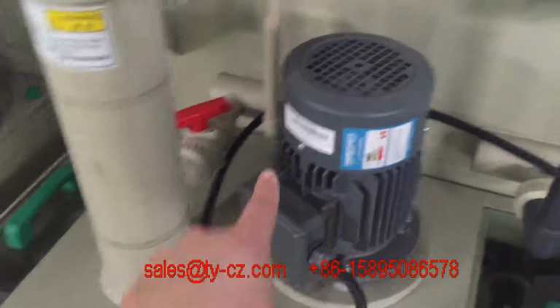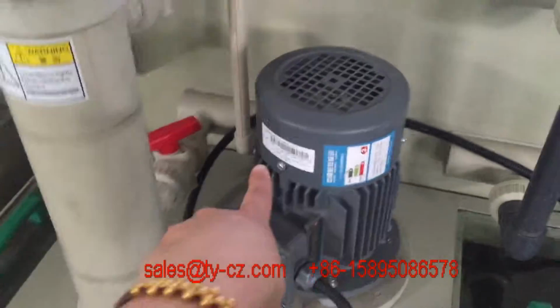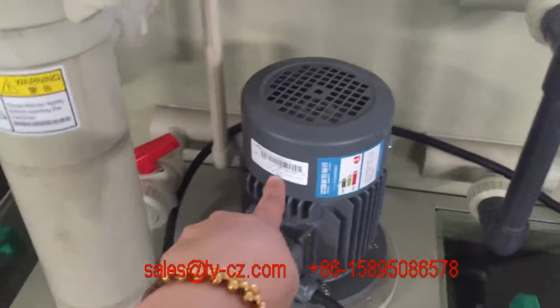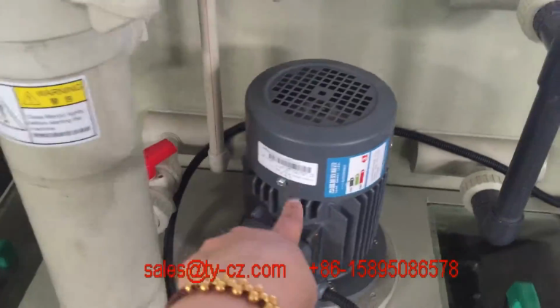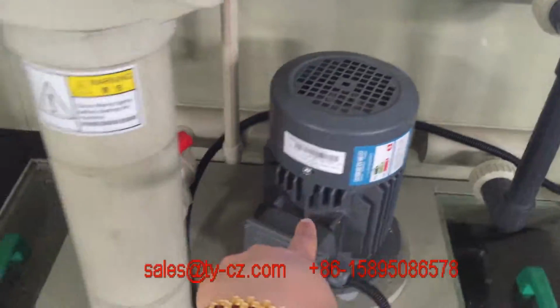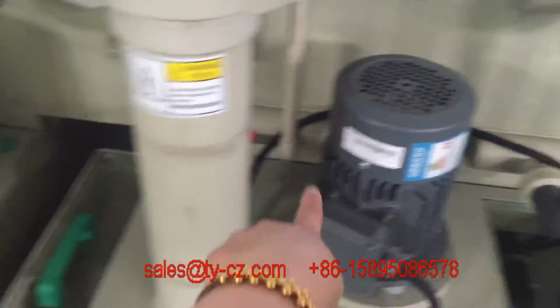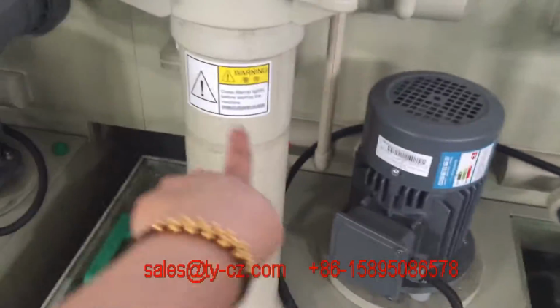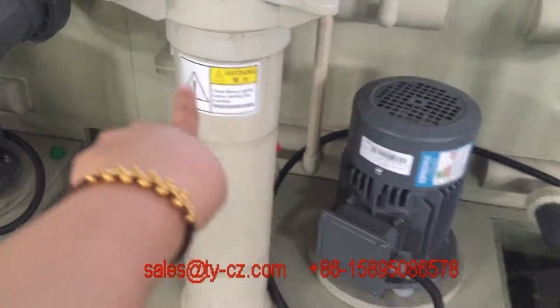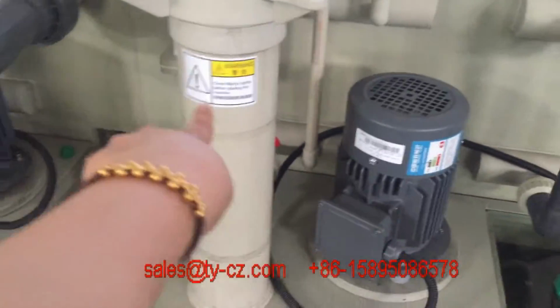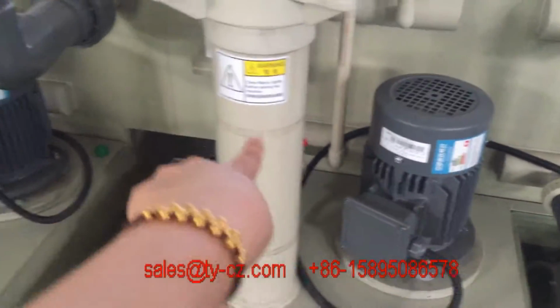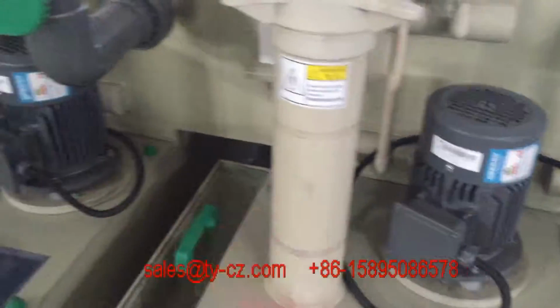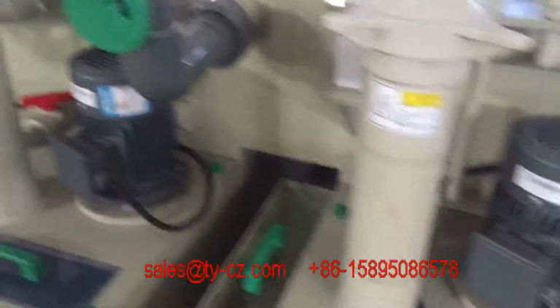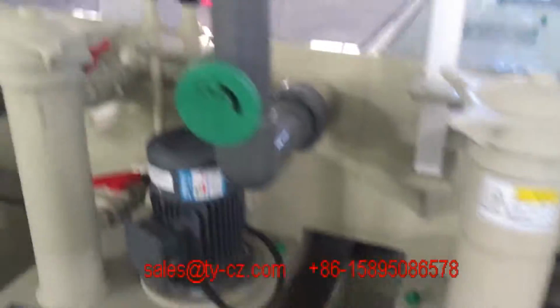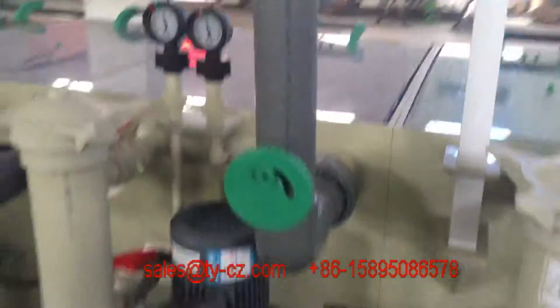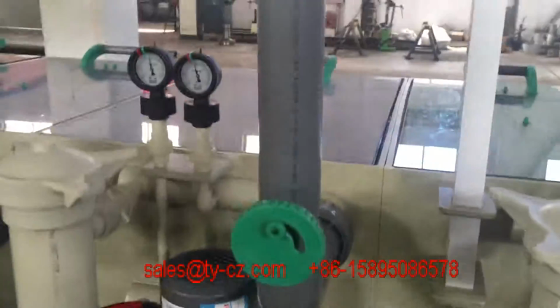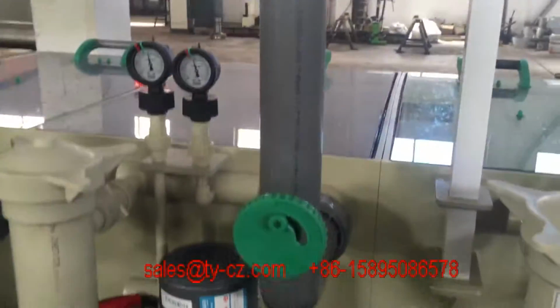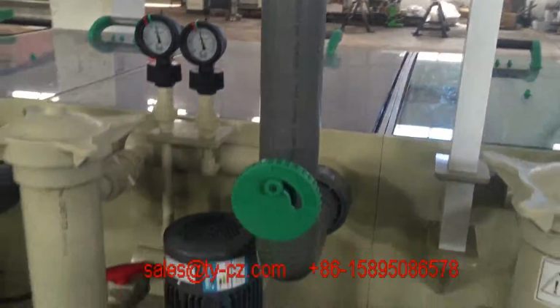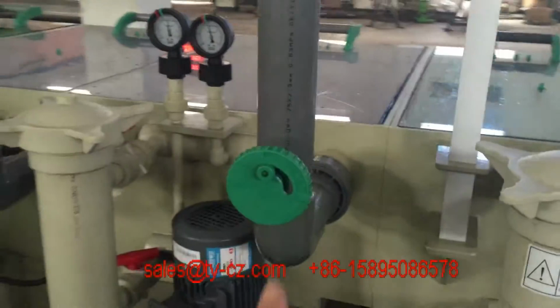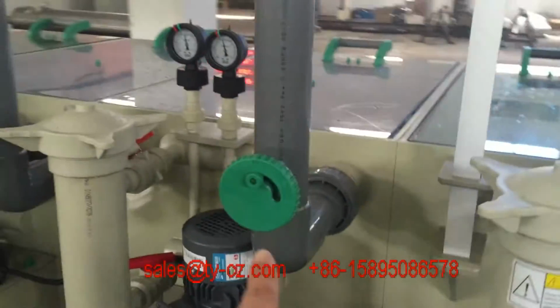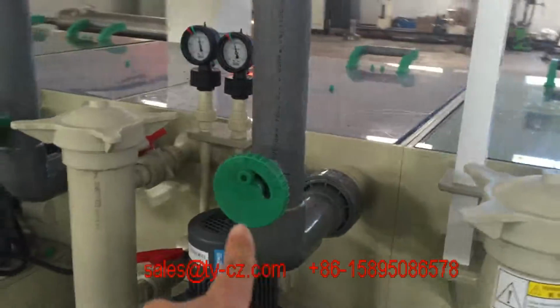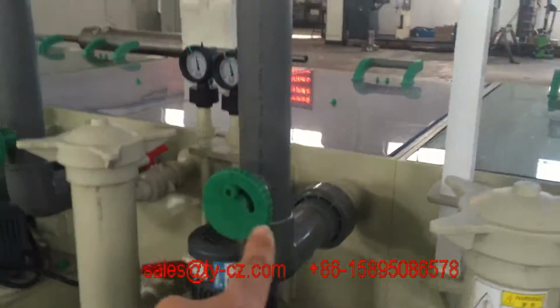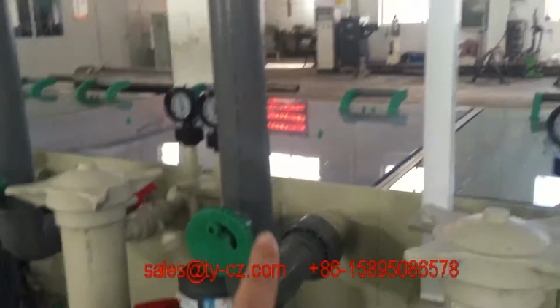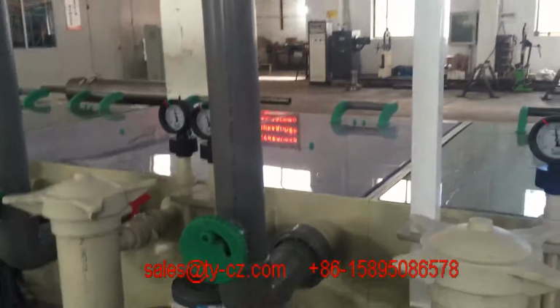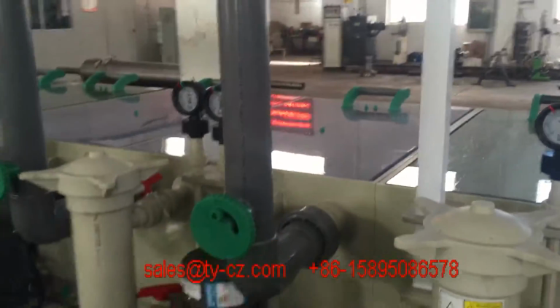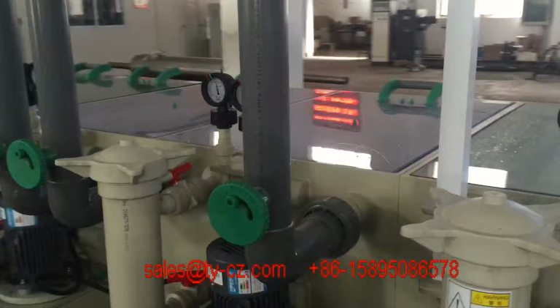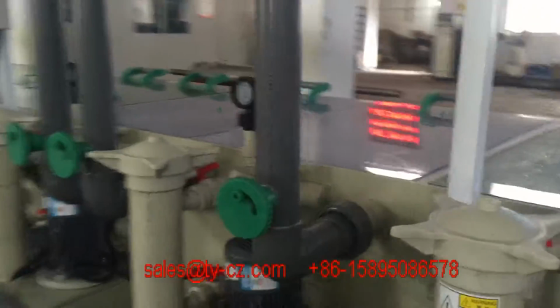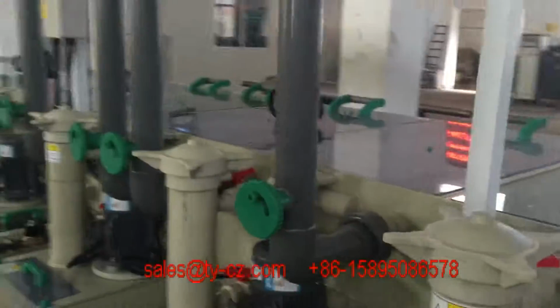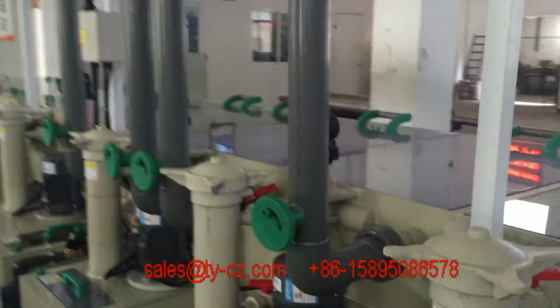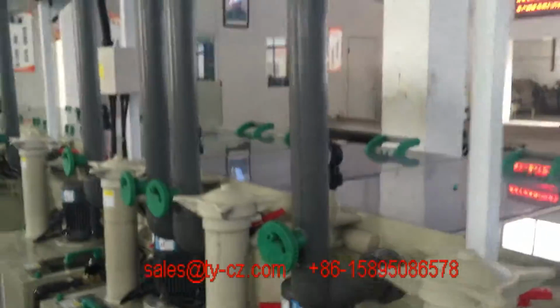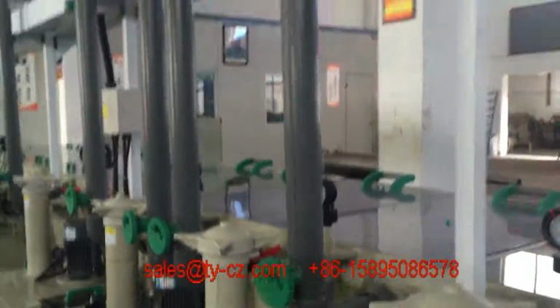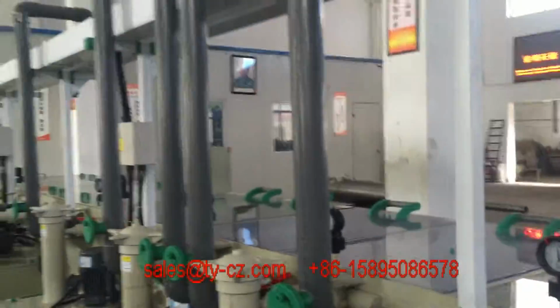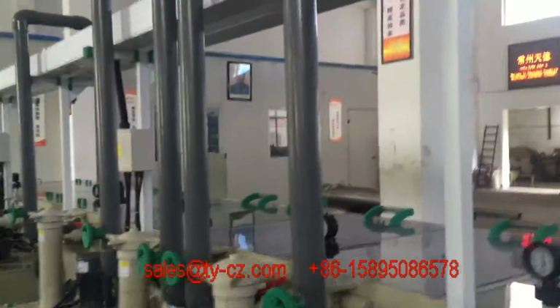Water pump, filter, and this one is the exhaust system.